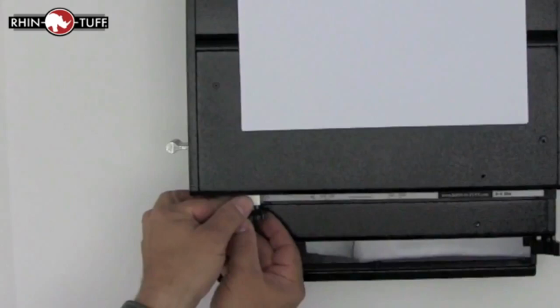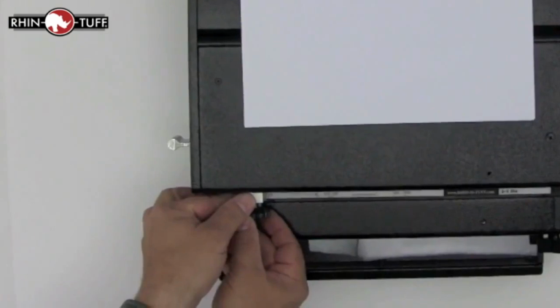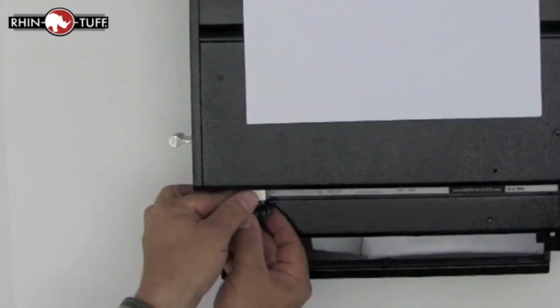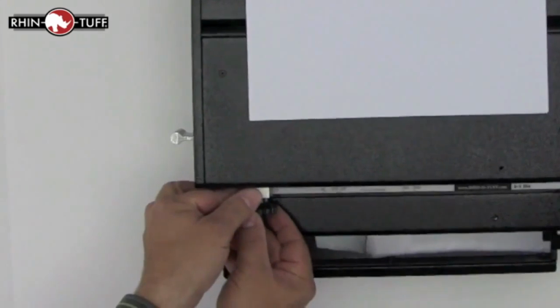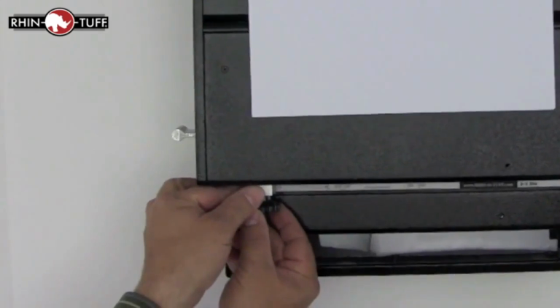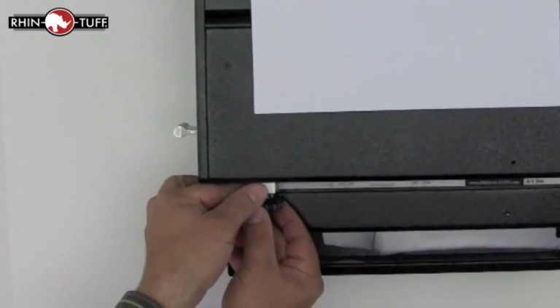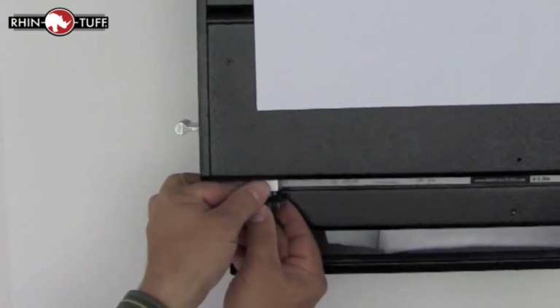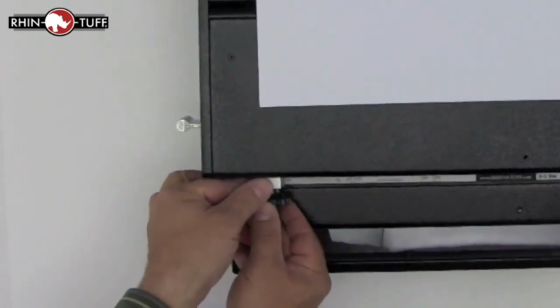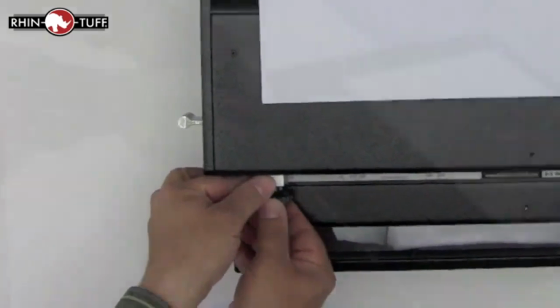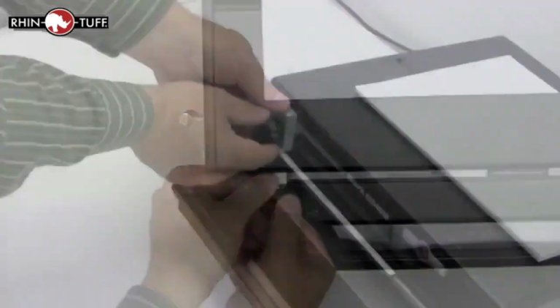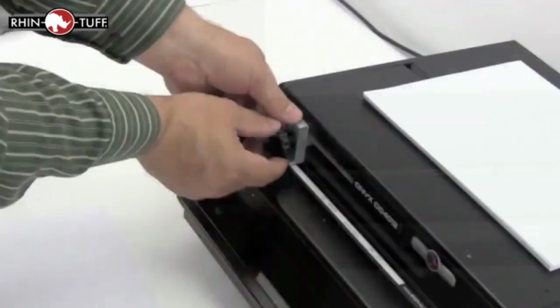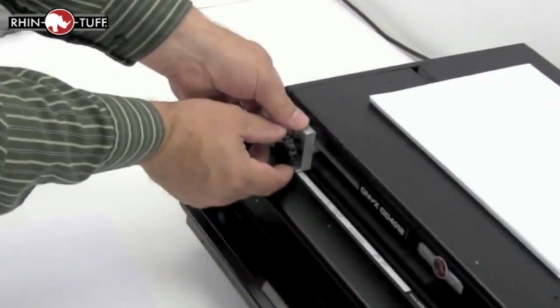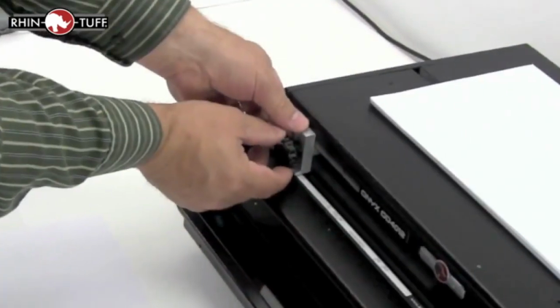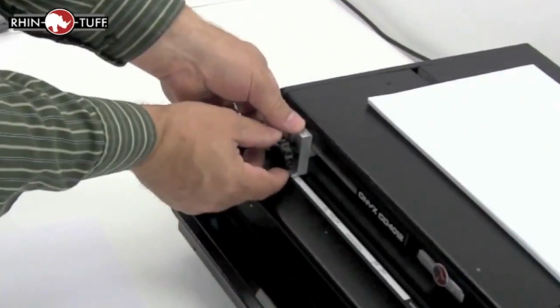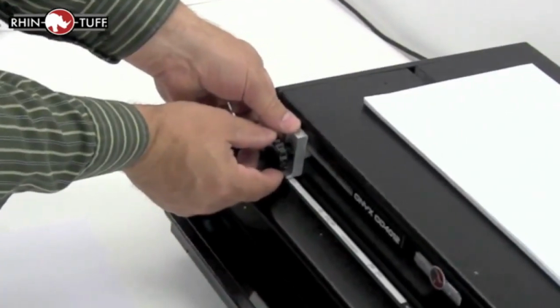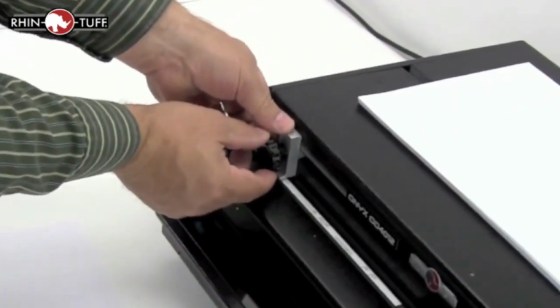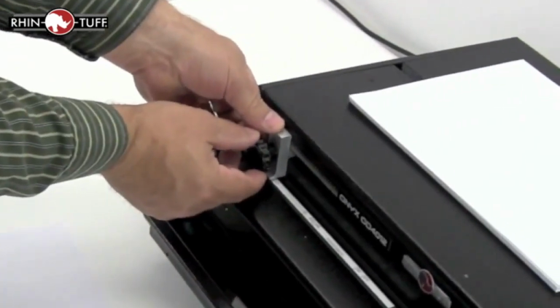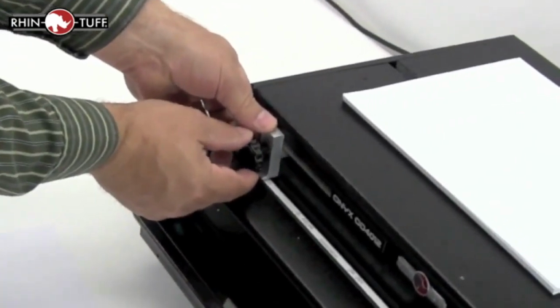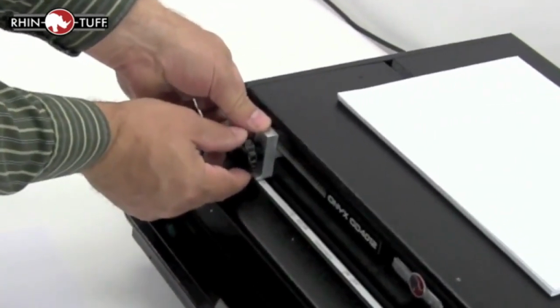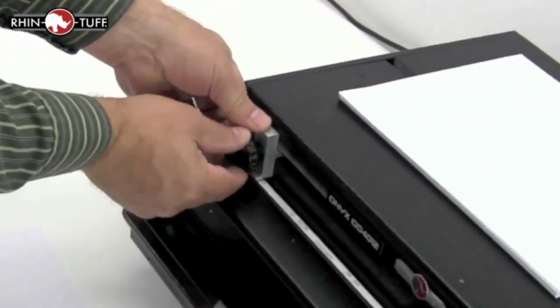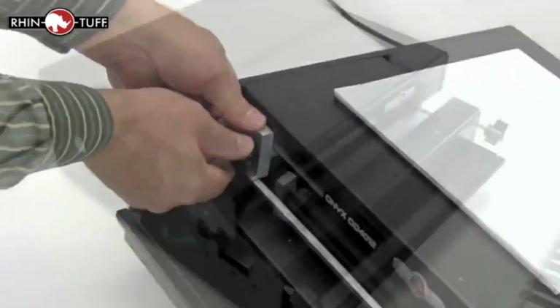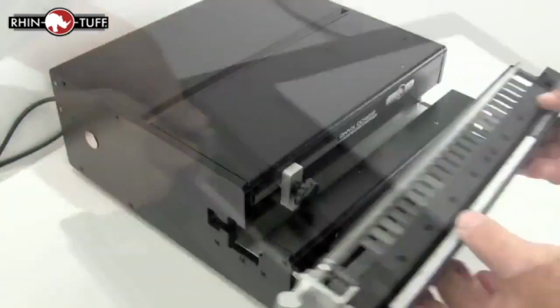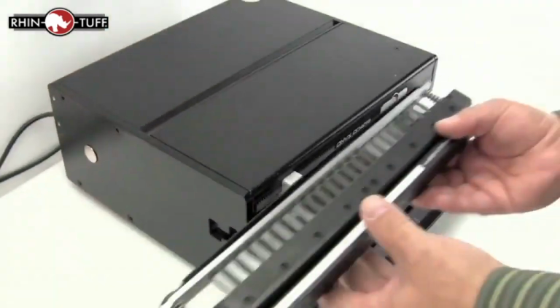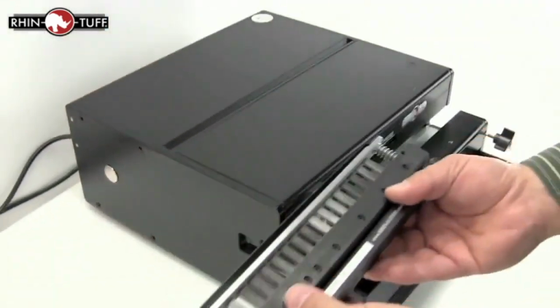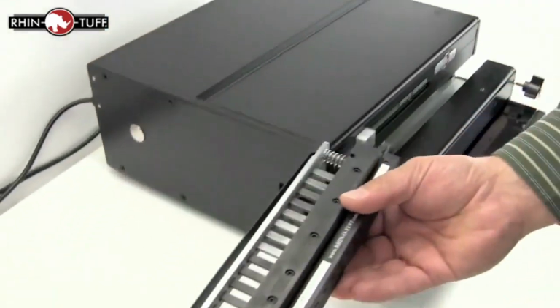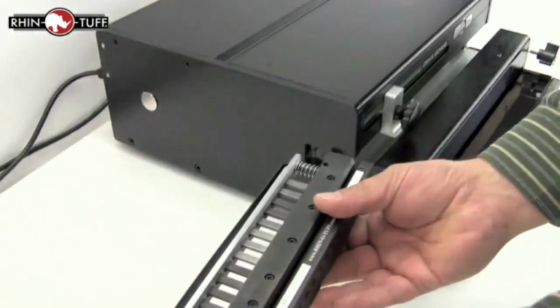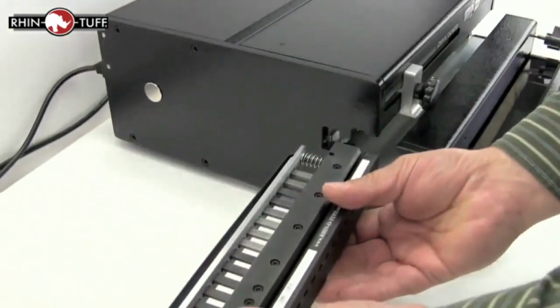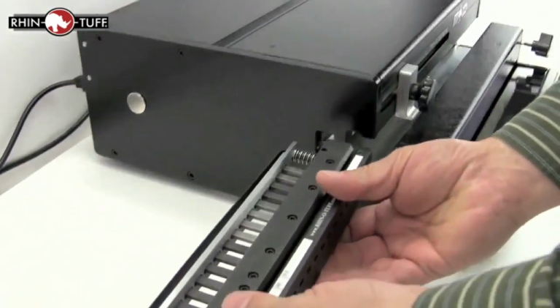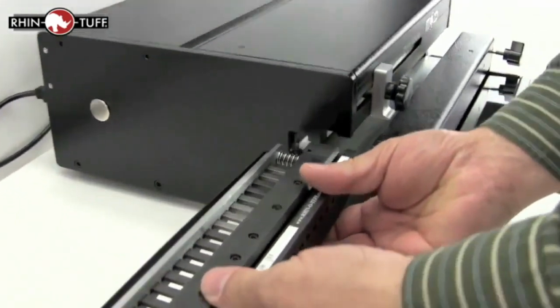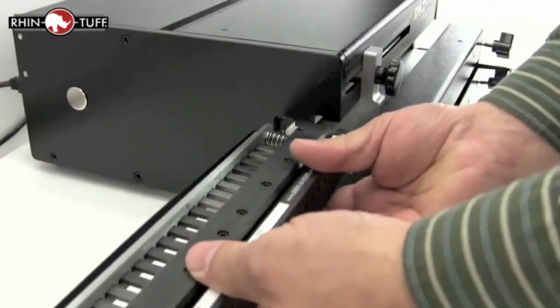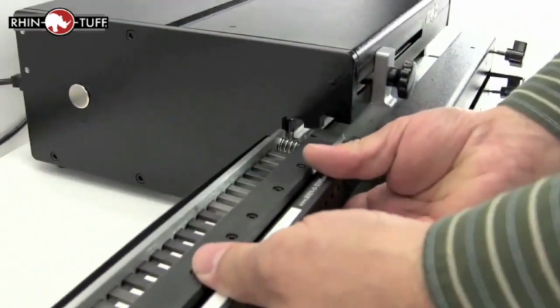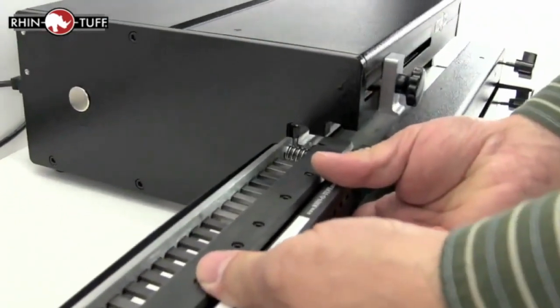The paper stop is solid, it's not going to fall apart, and it's going to hold for great consistency through all your projects.